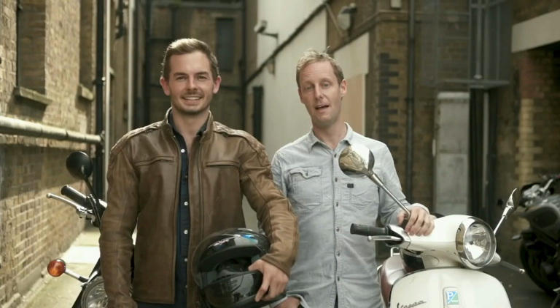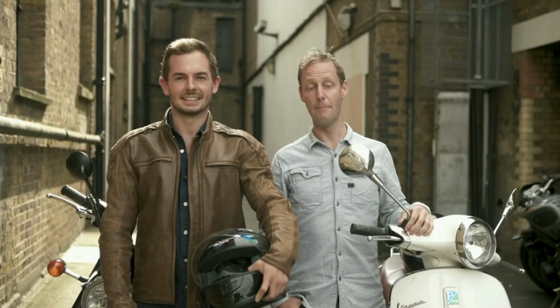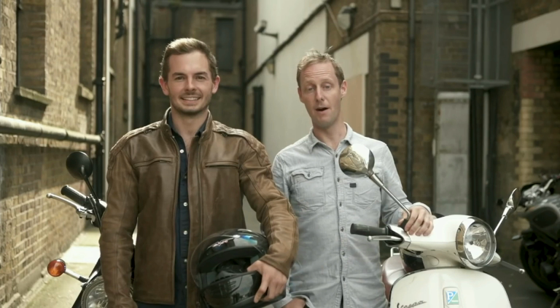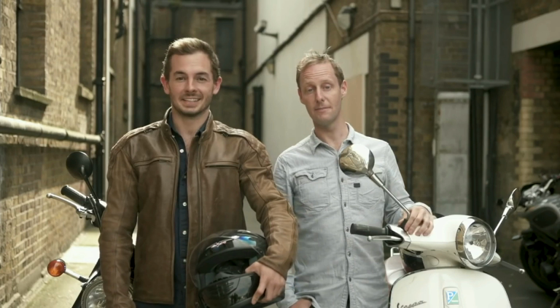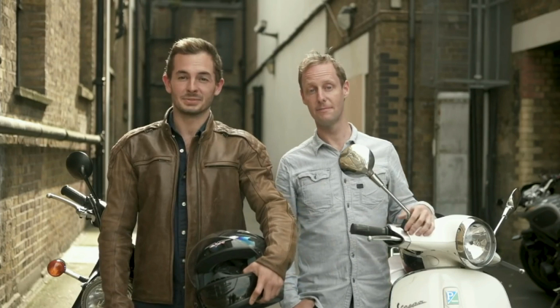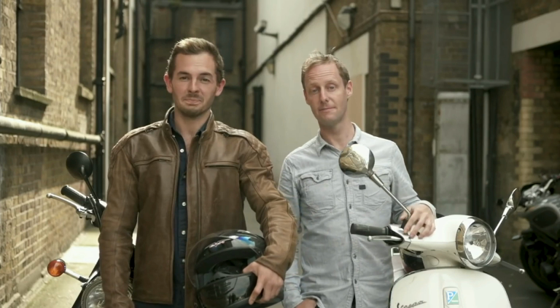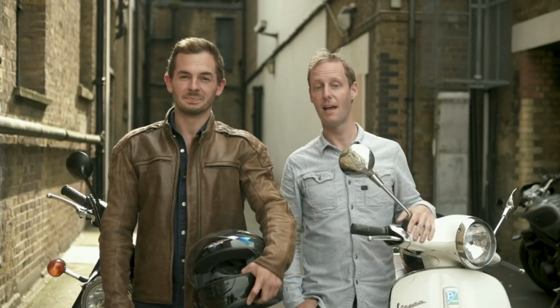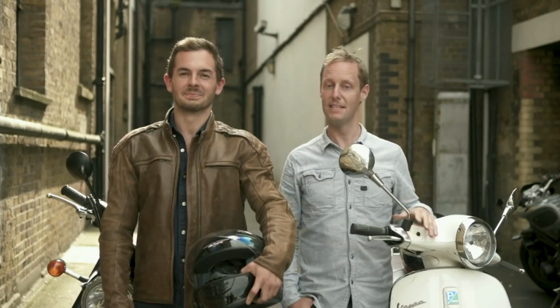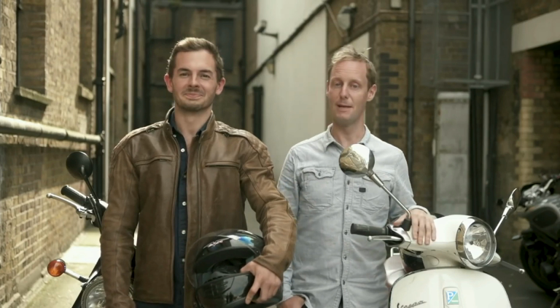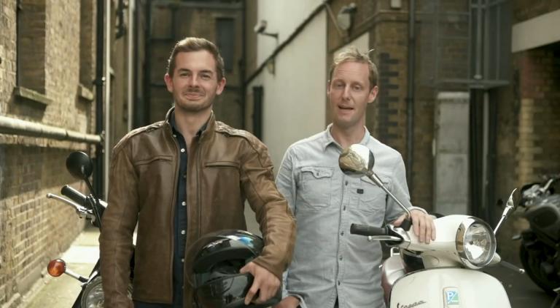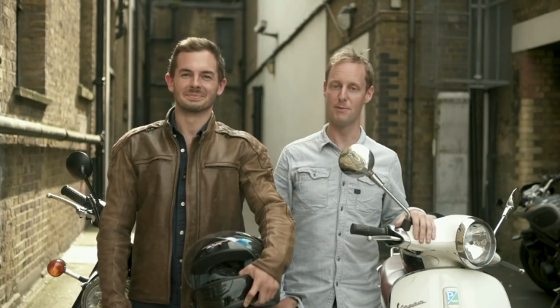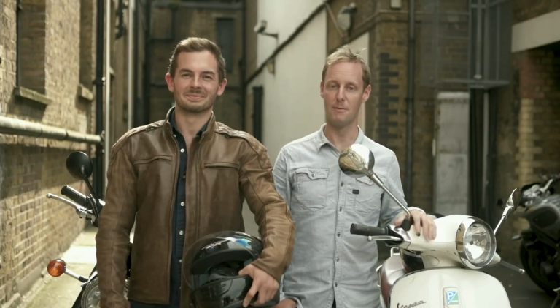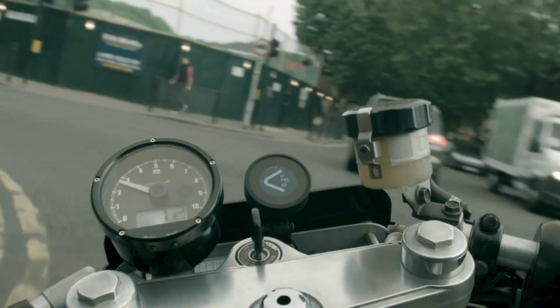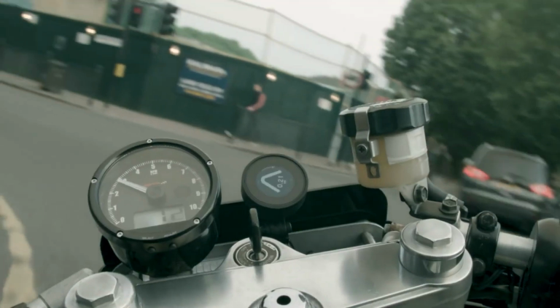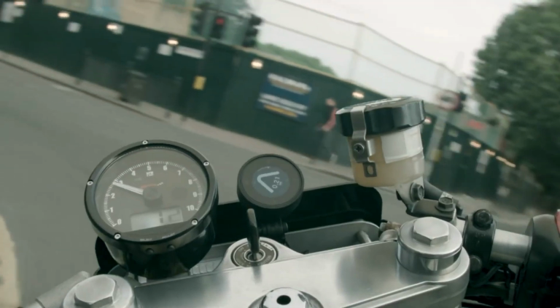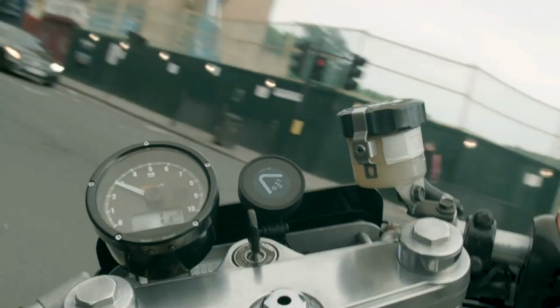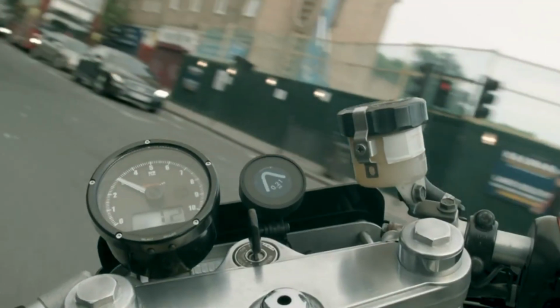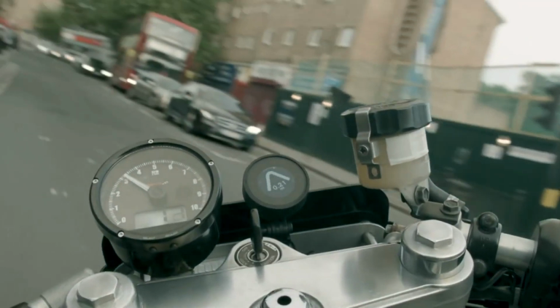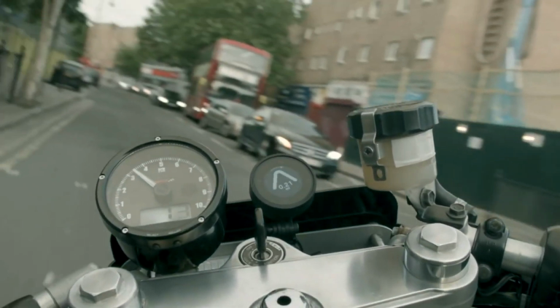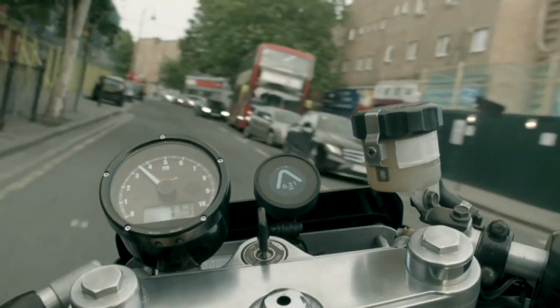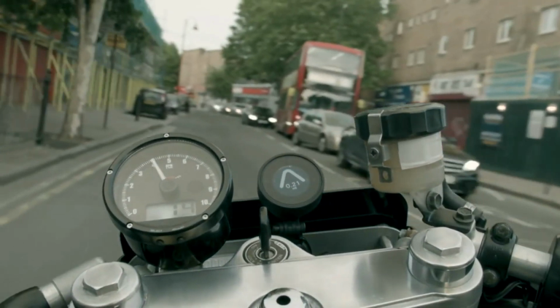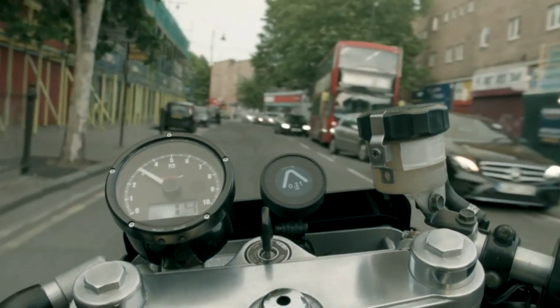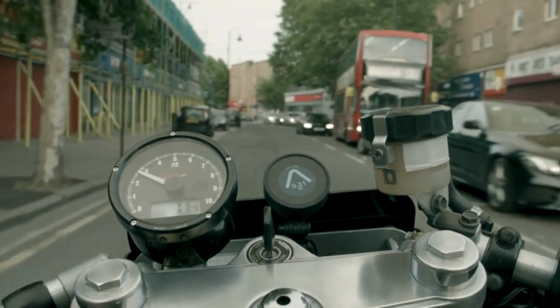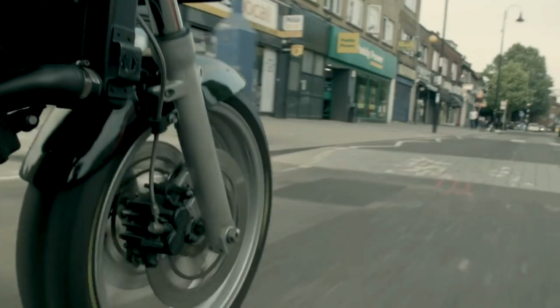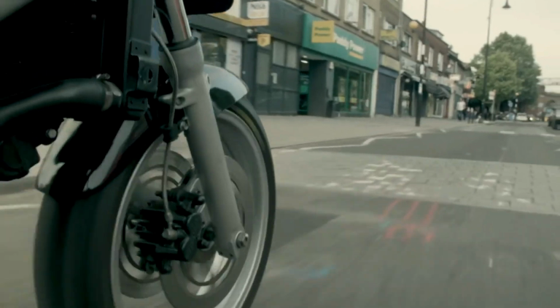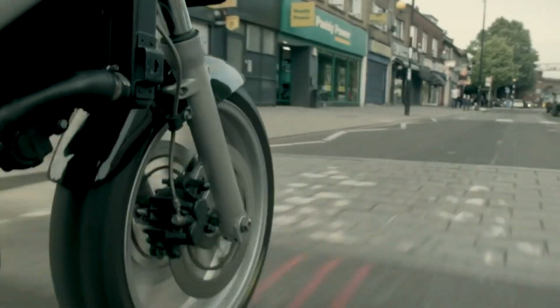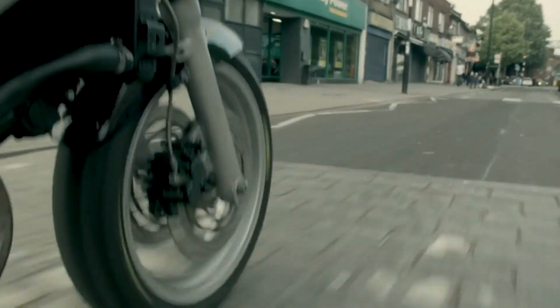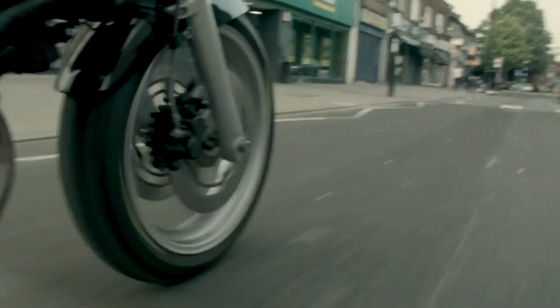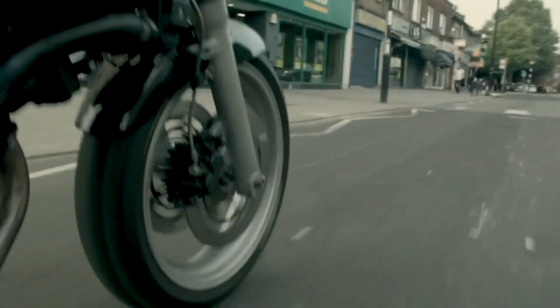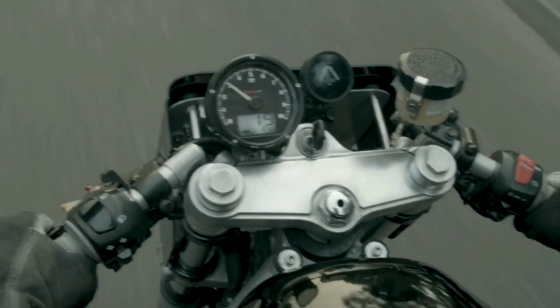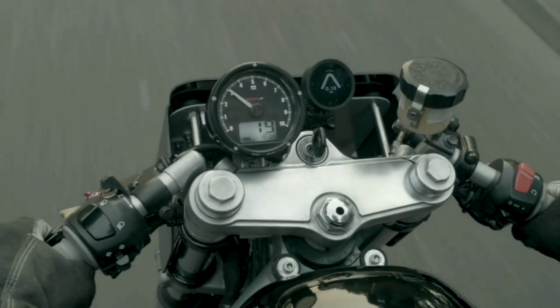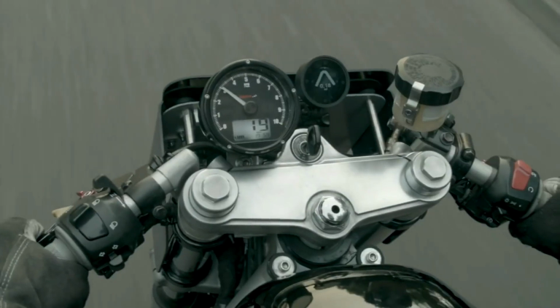I'm Mark and I'm Tom, and this is Beeline Moto. Beeline Moto is a beautifully intuitive navigation device that will change the way you ride.